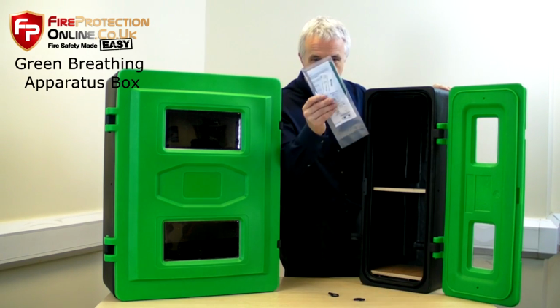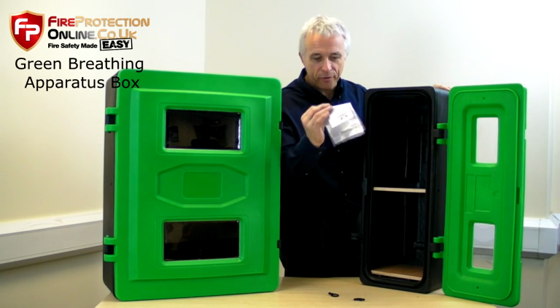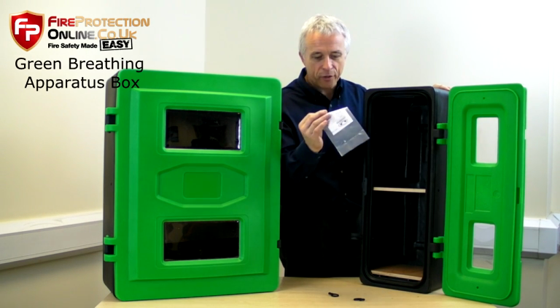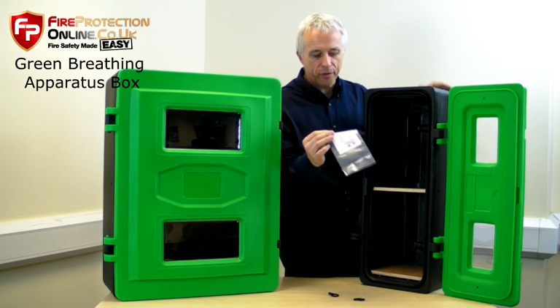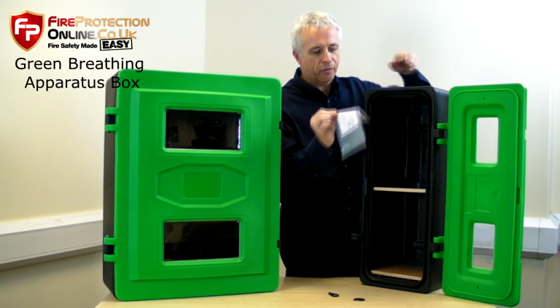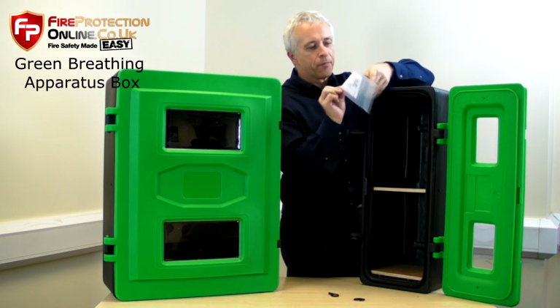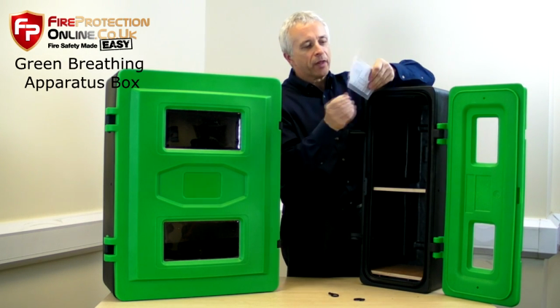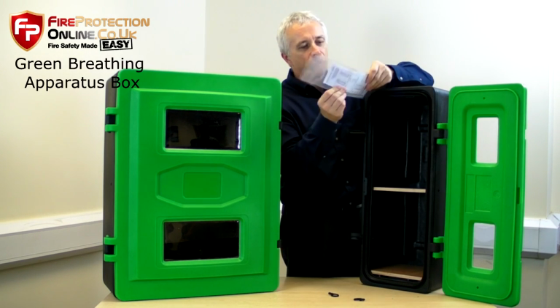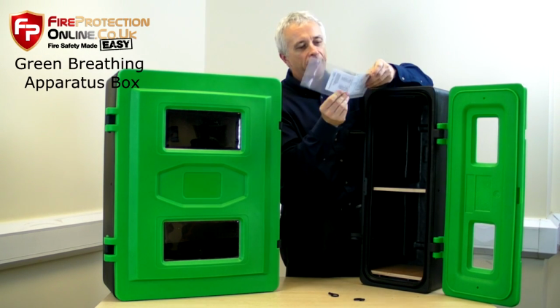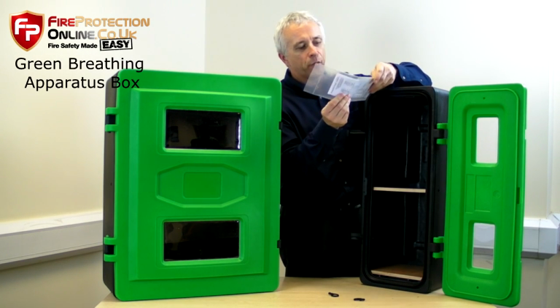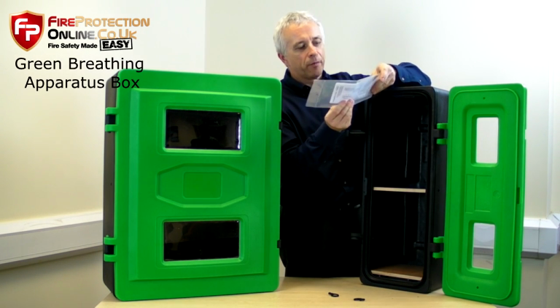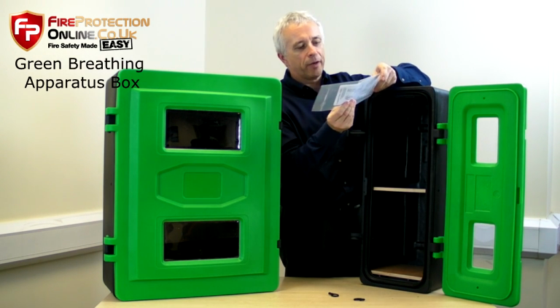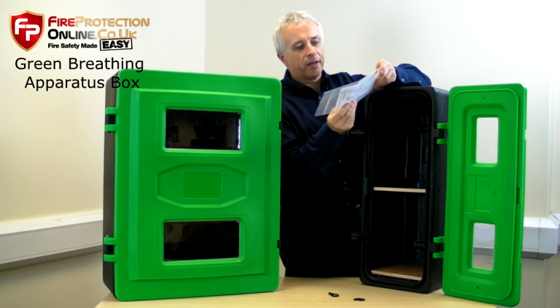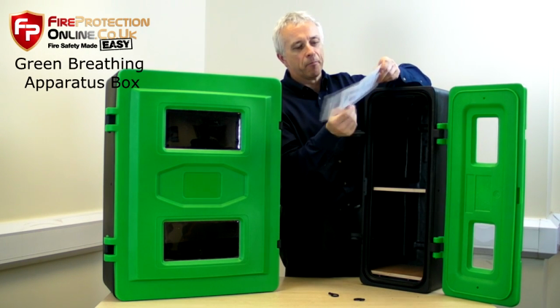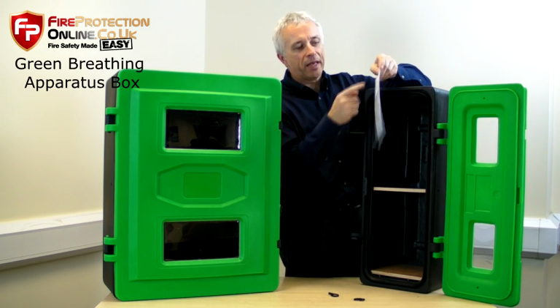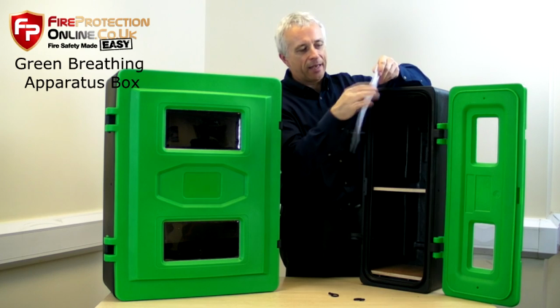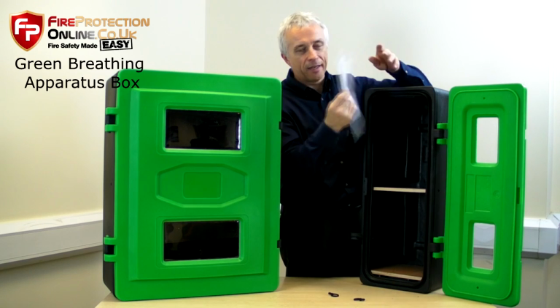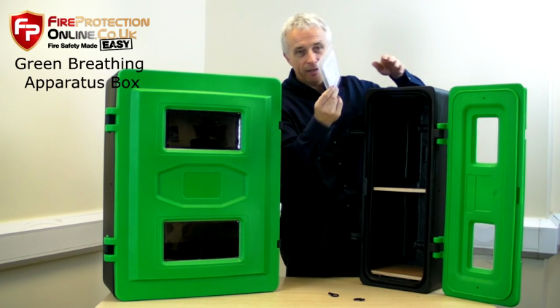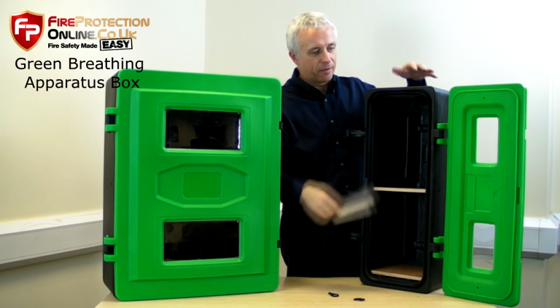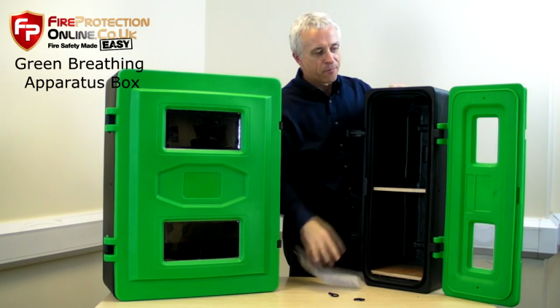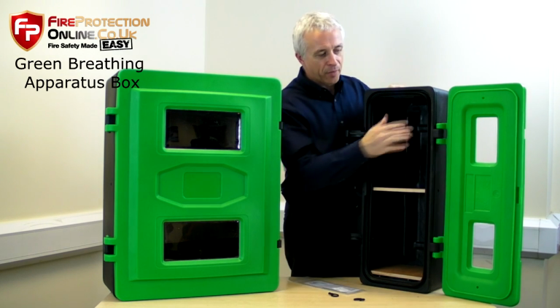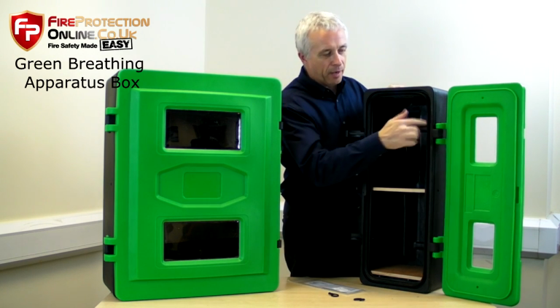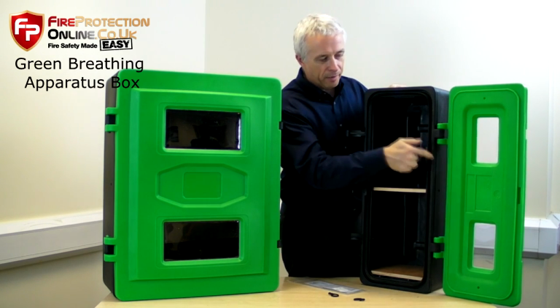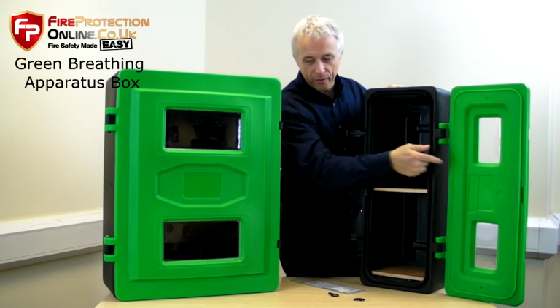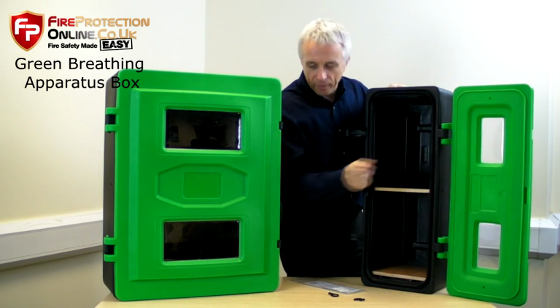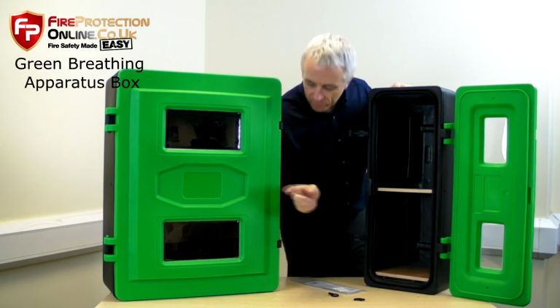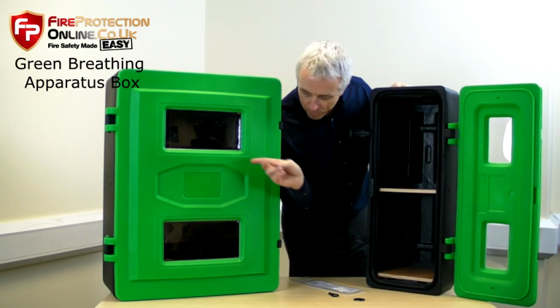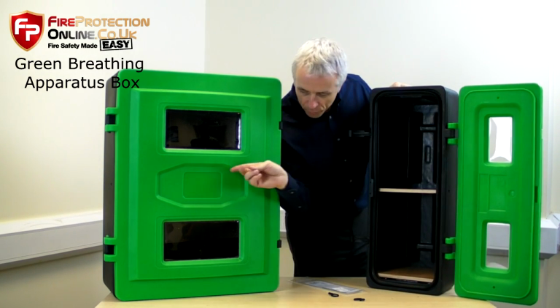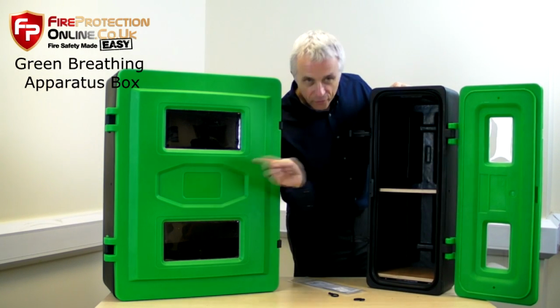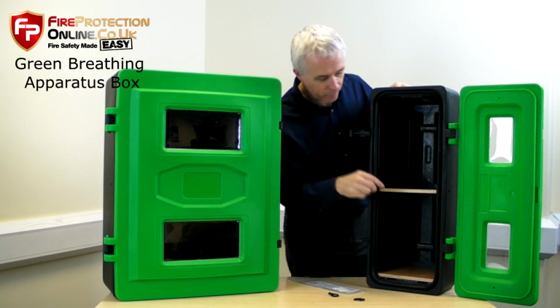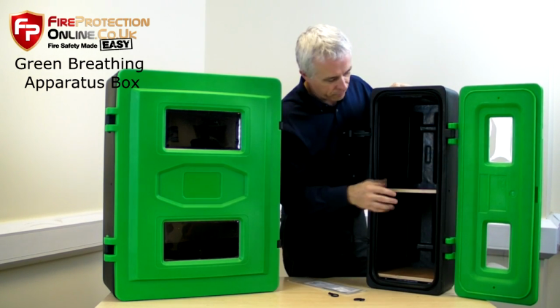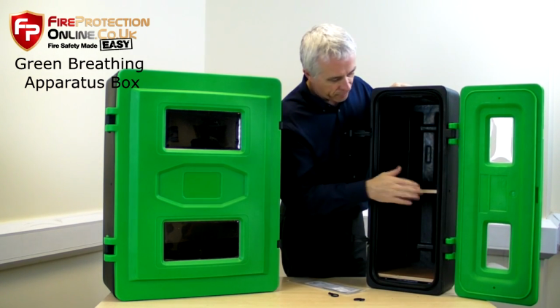Now you've got instructions. It also comes with a green BA kit symbol to stick on the front.